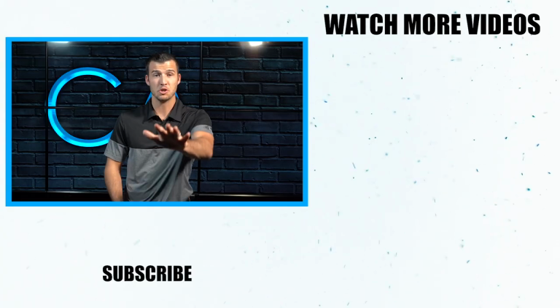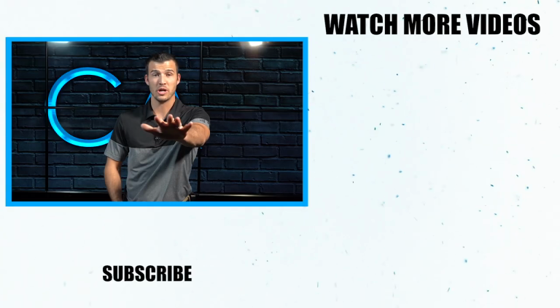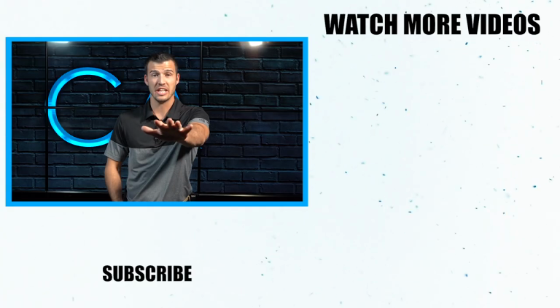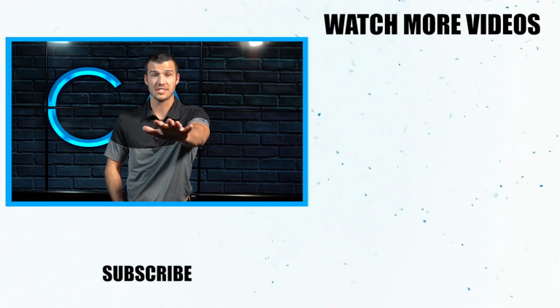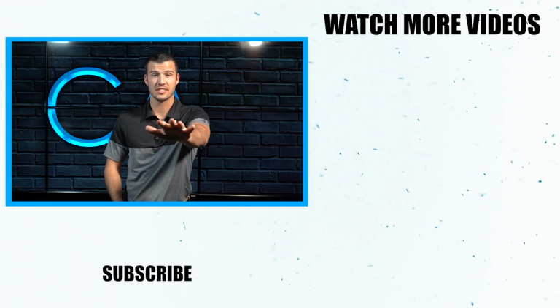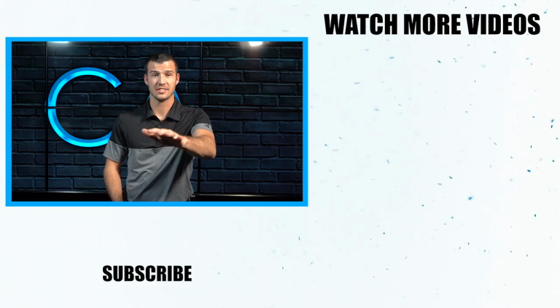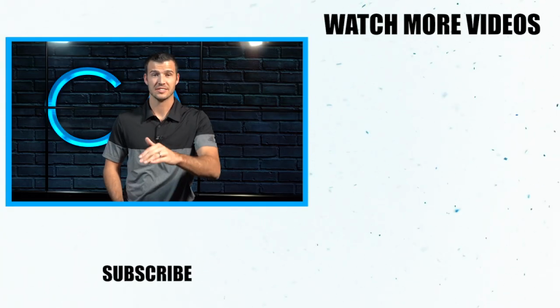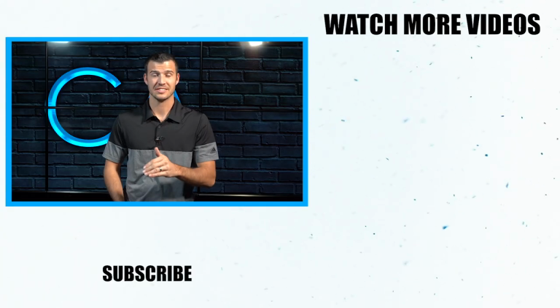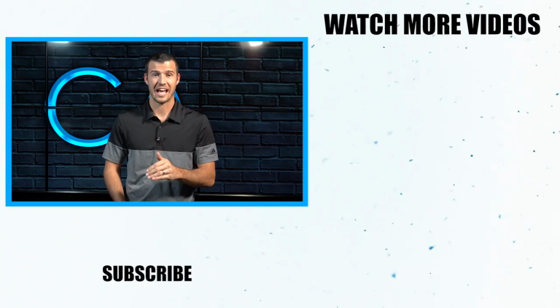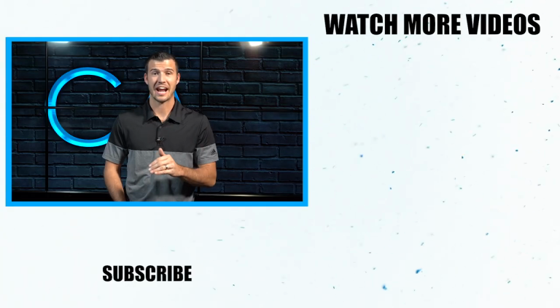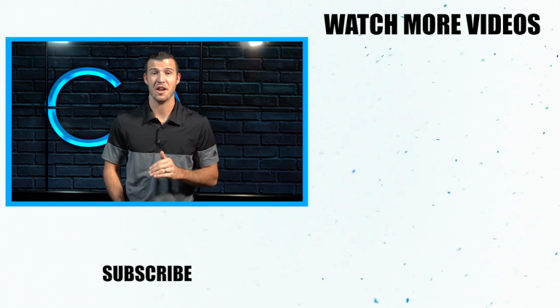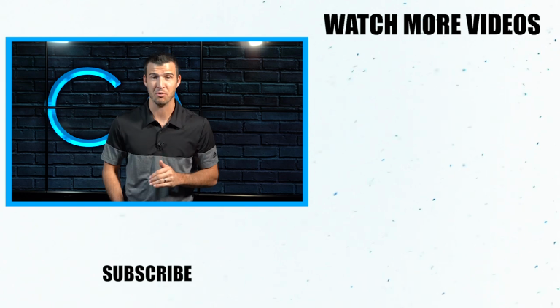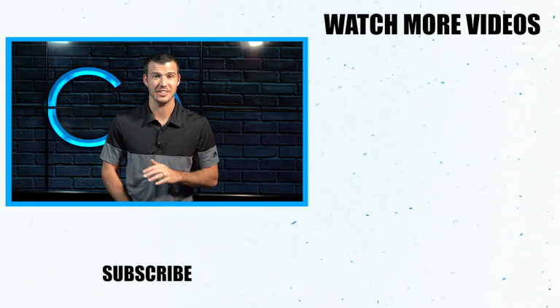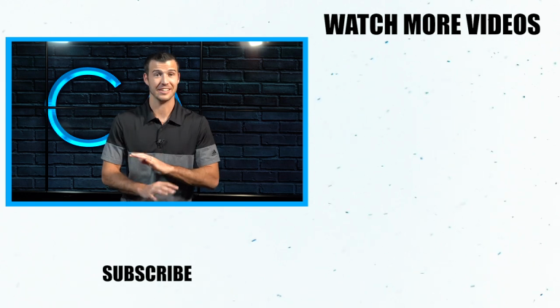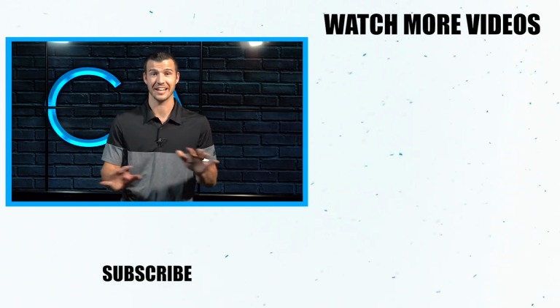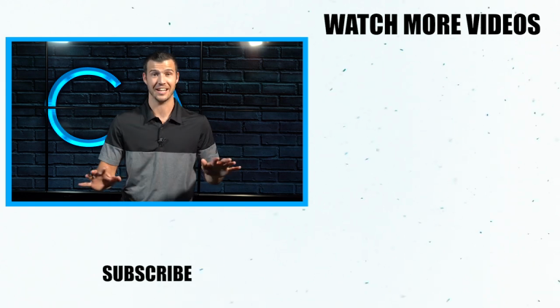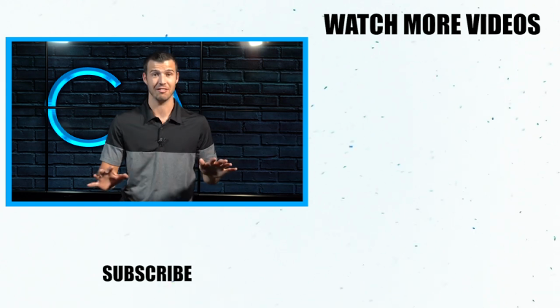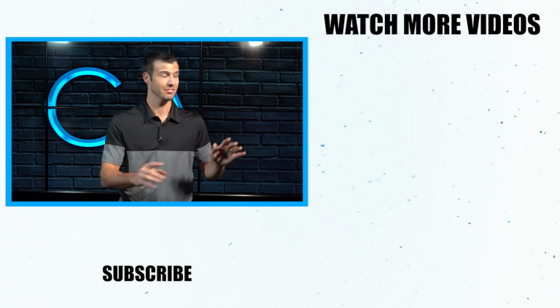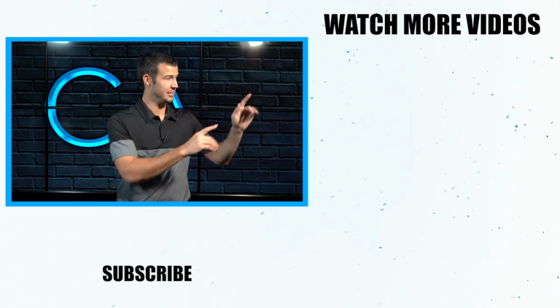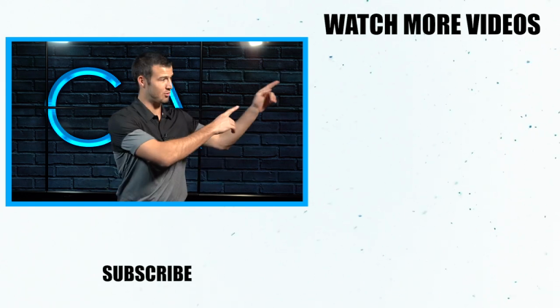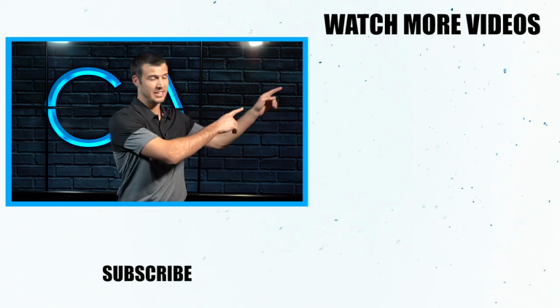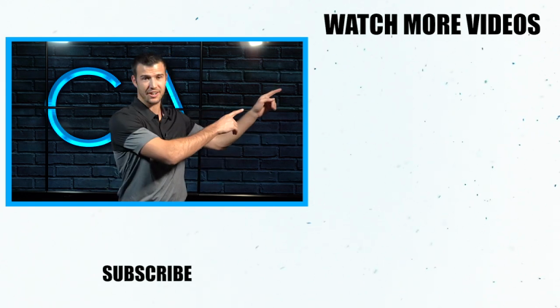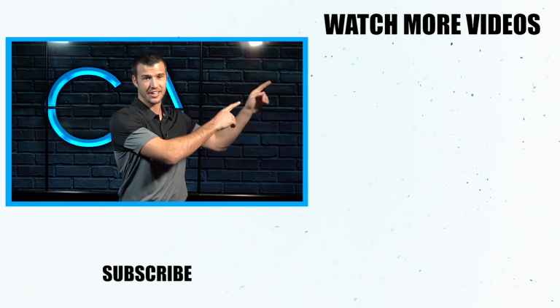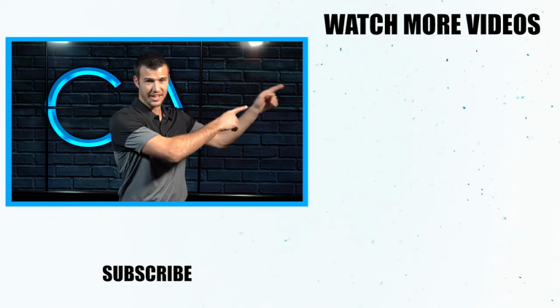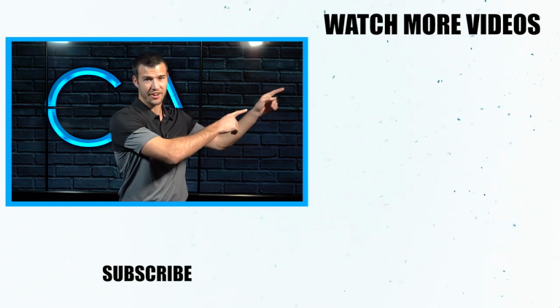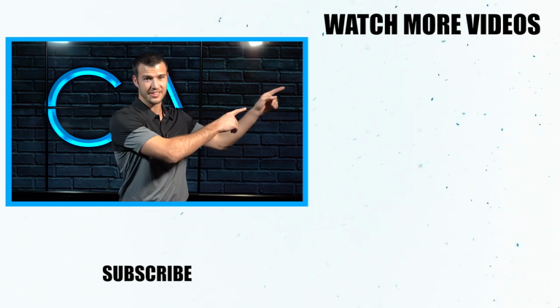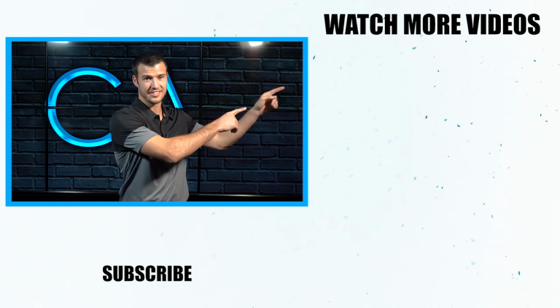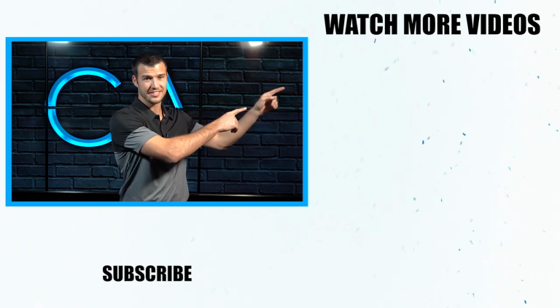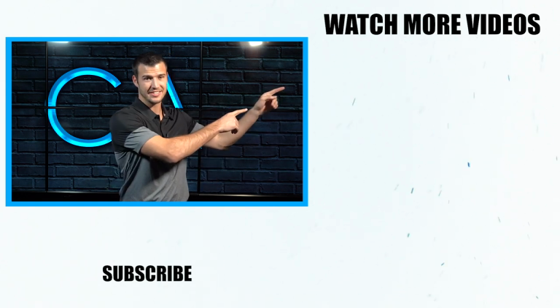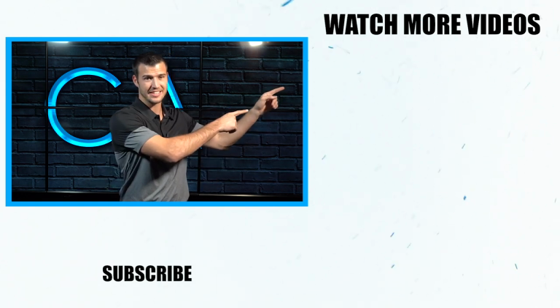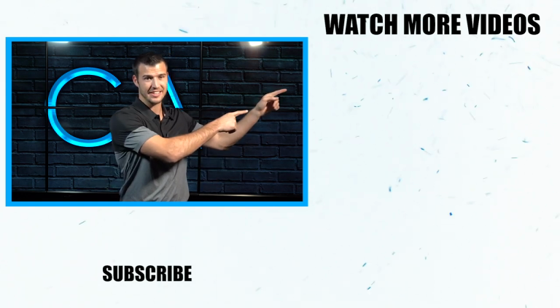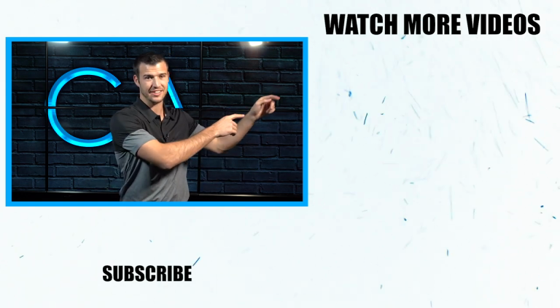Hey, if you enjoyed this, I've got another one you're going to love. It's right there — click on it. See you in there.